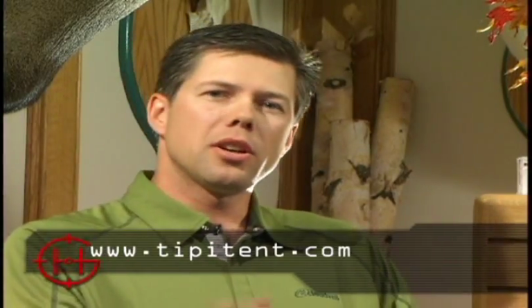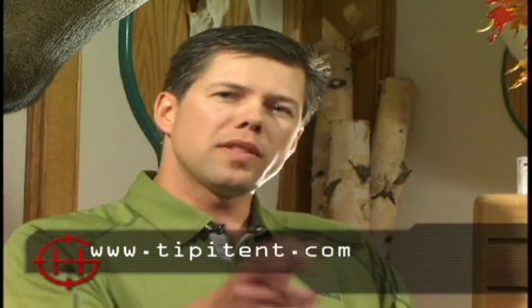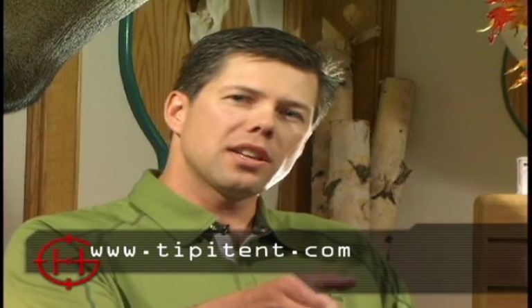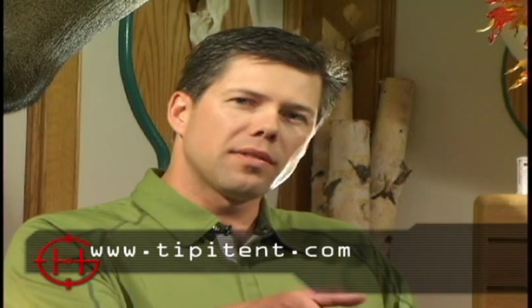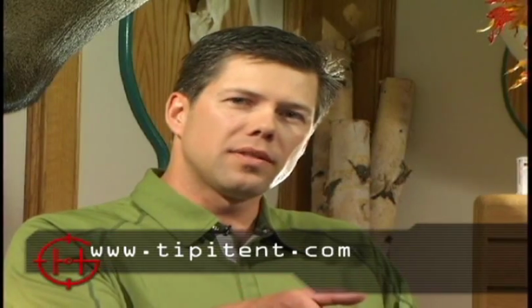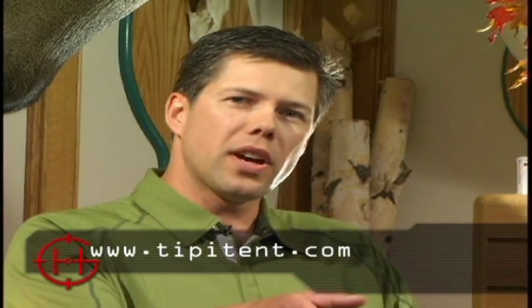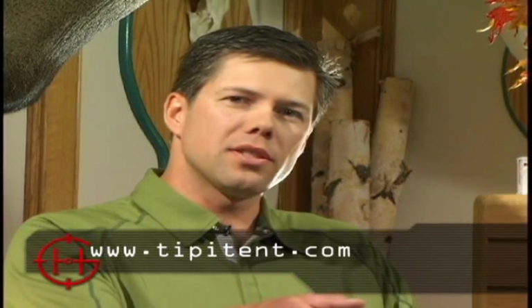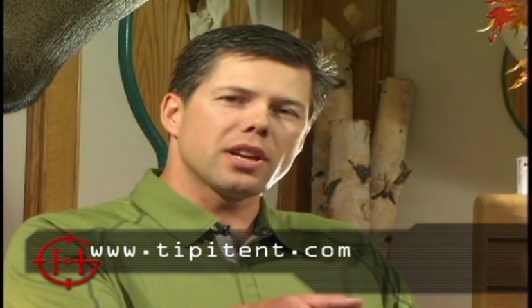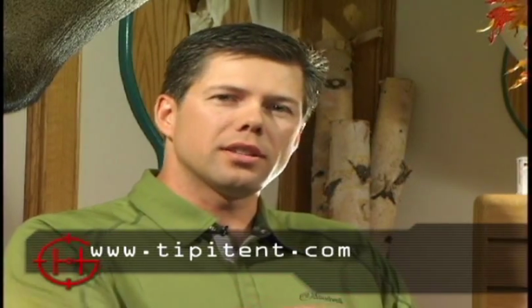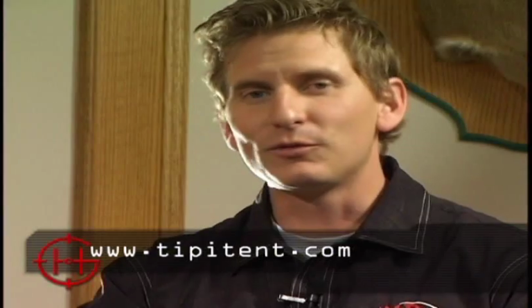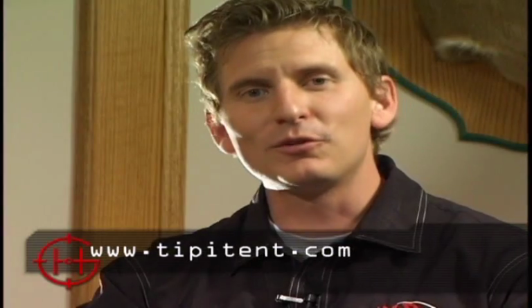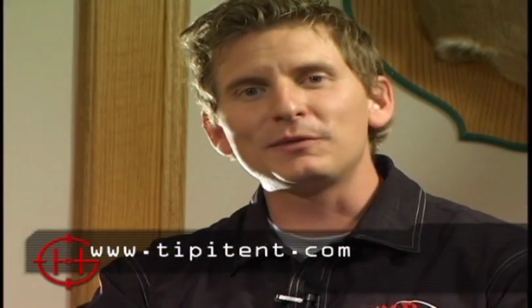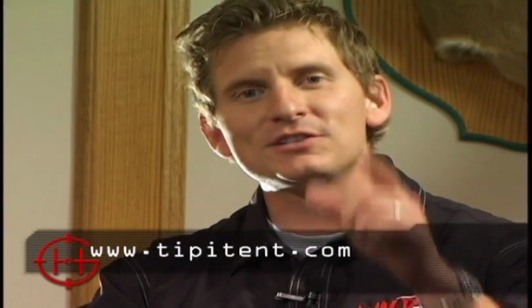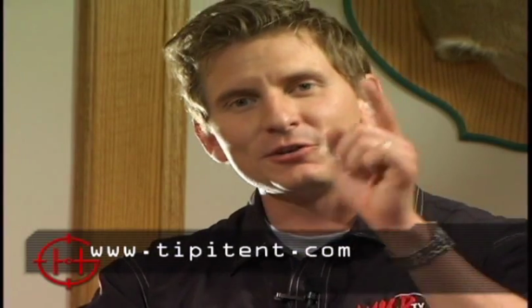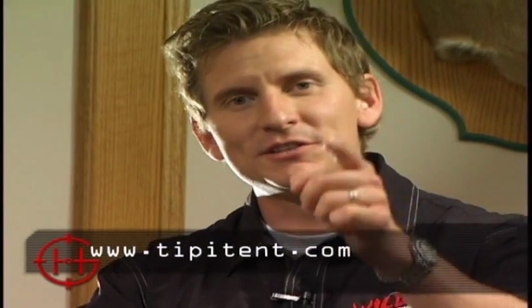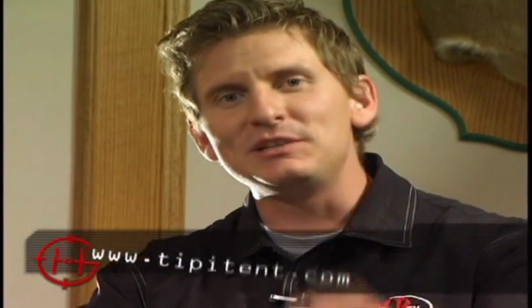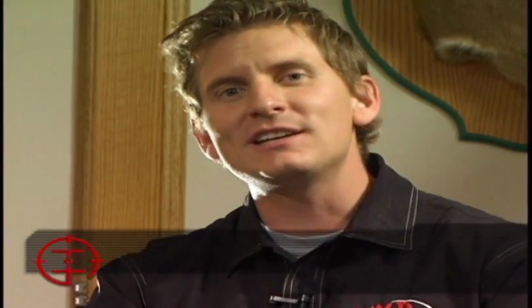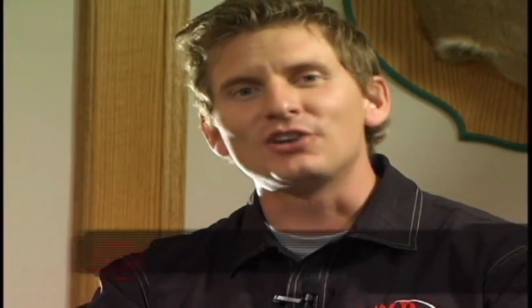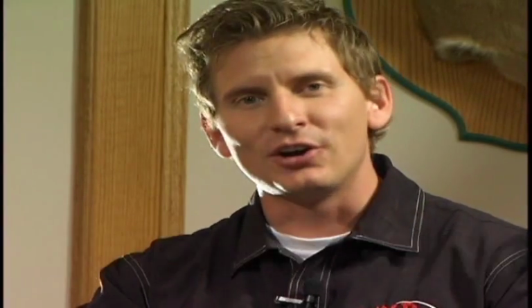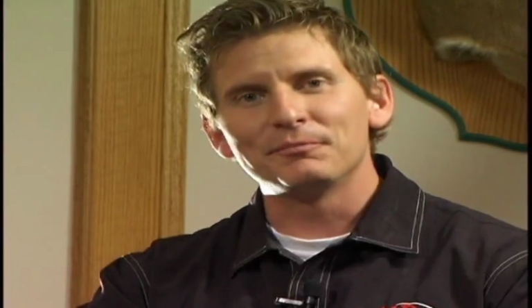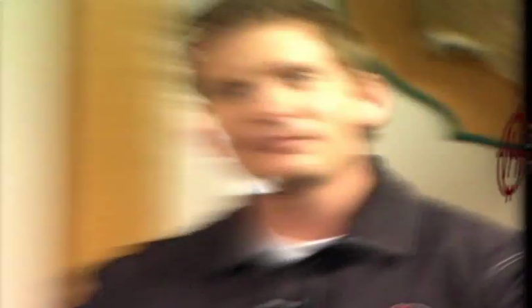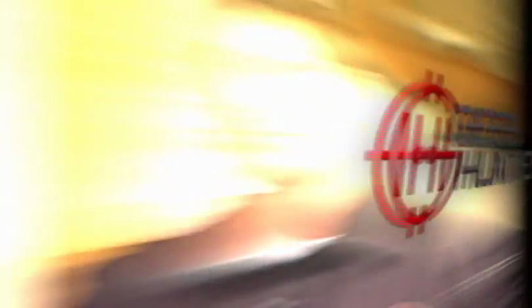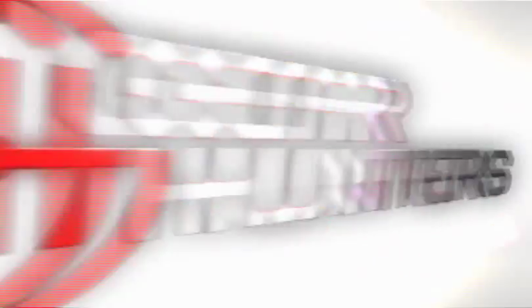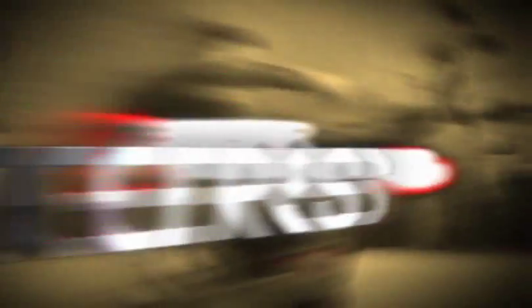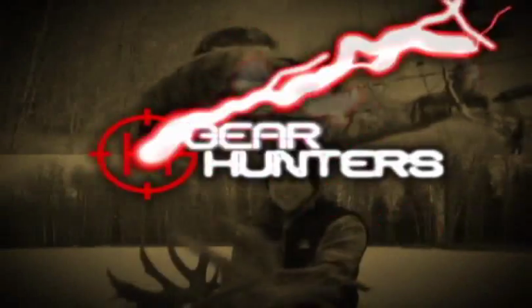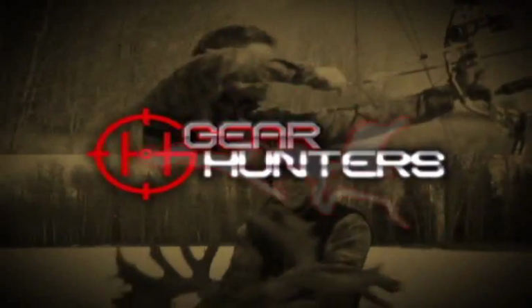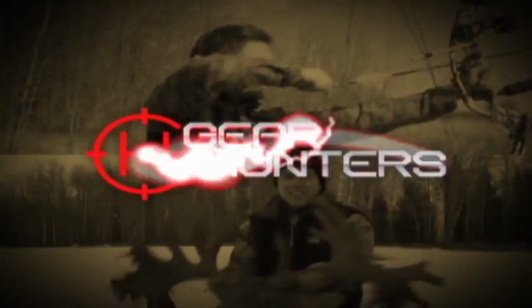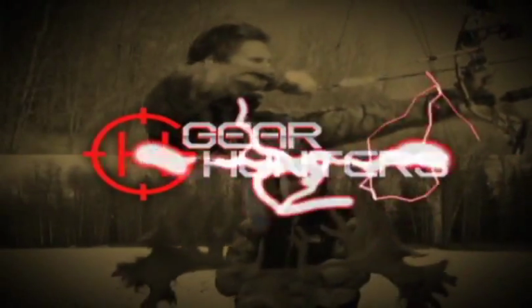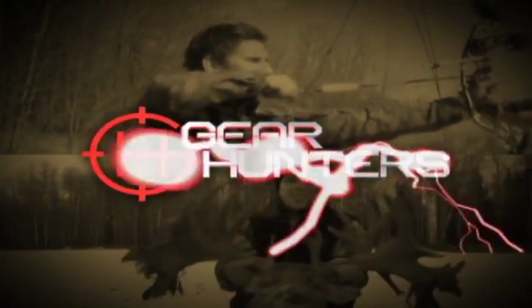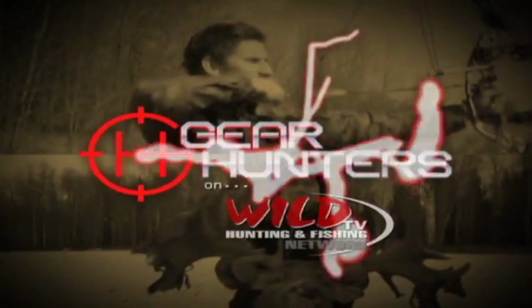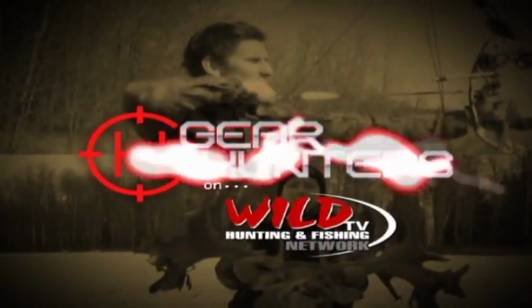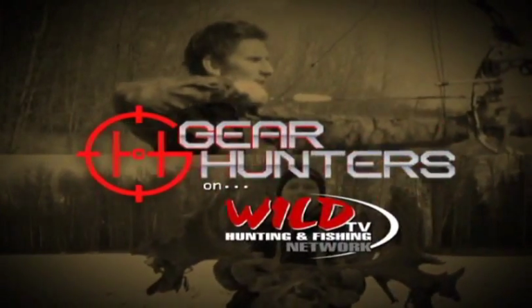Not only that, you can have a little fire in the centre. For more information, go to teepee tent dot com. Gear Hunters on Wild TV.